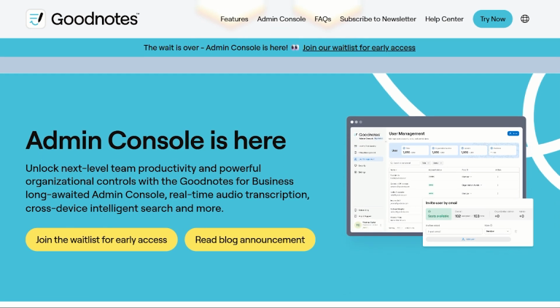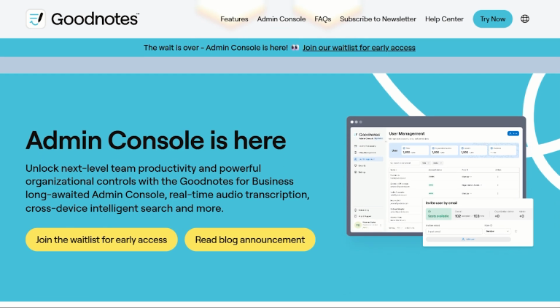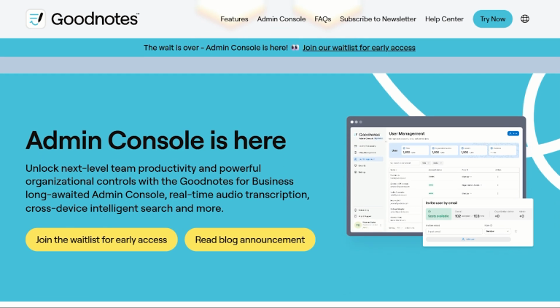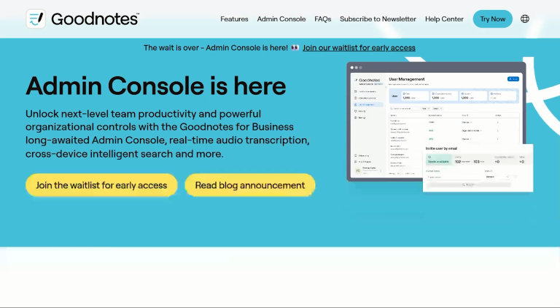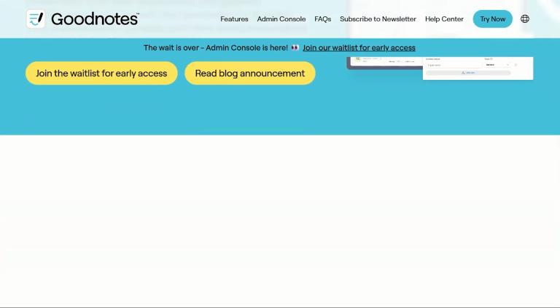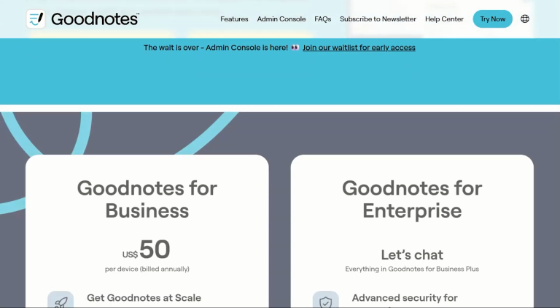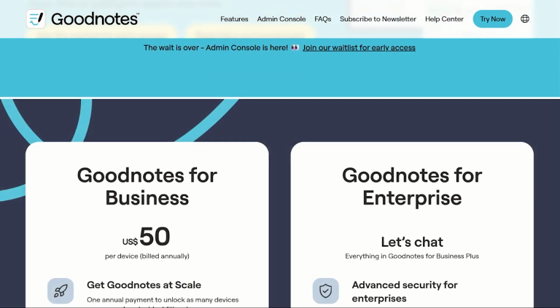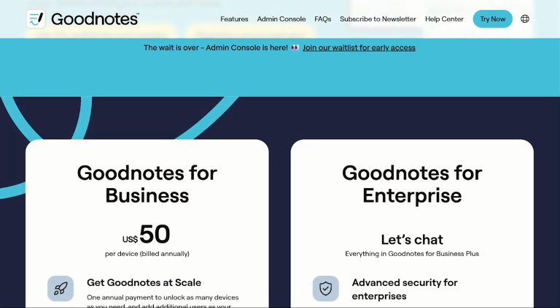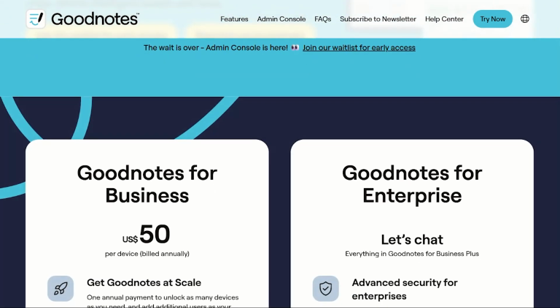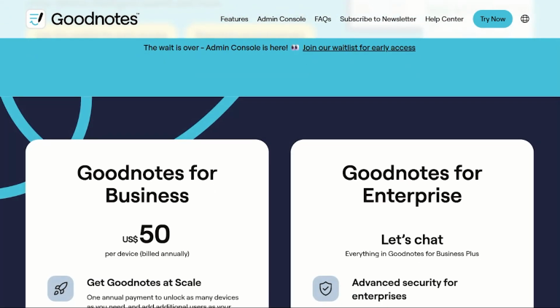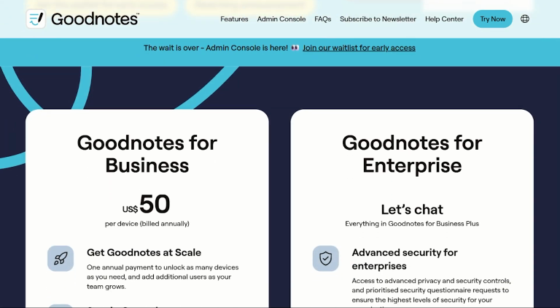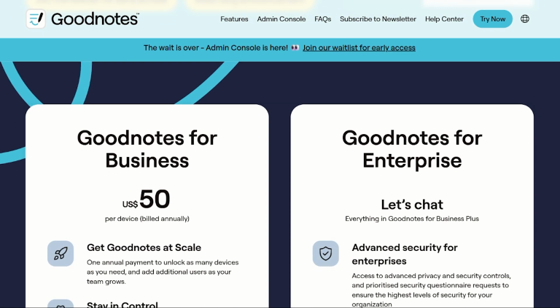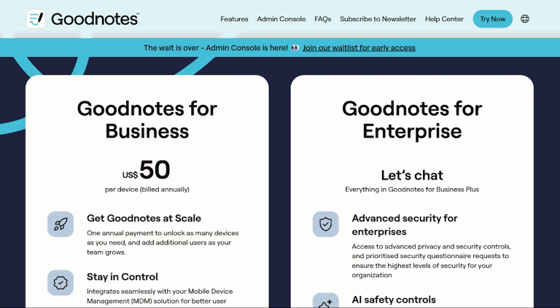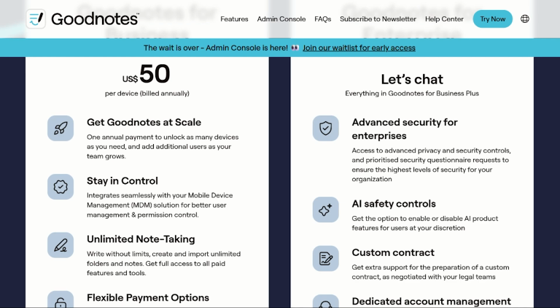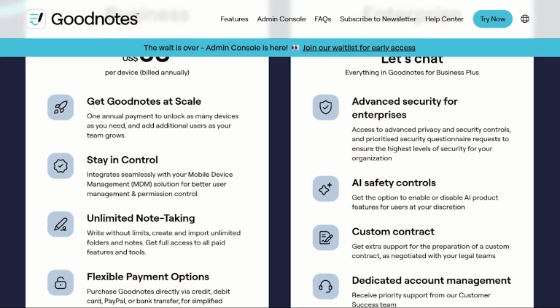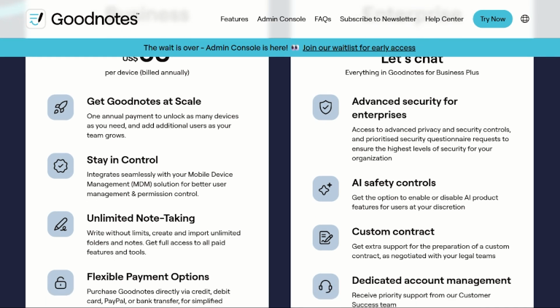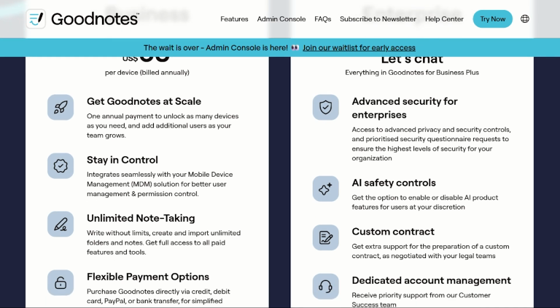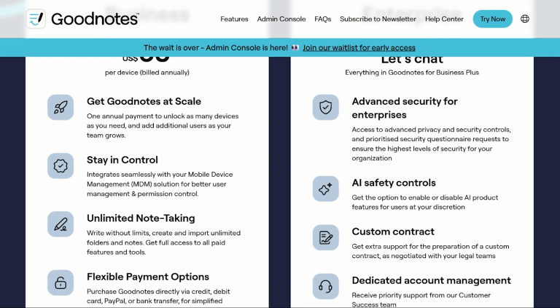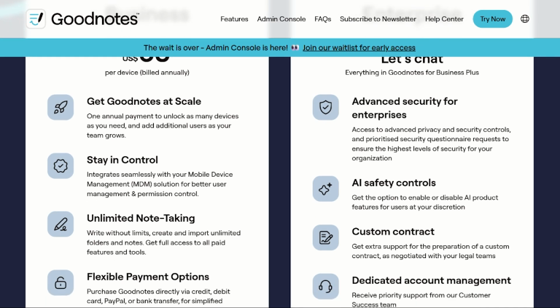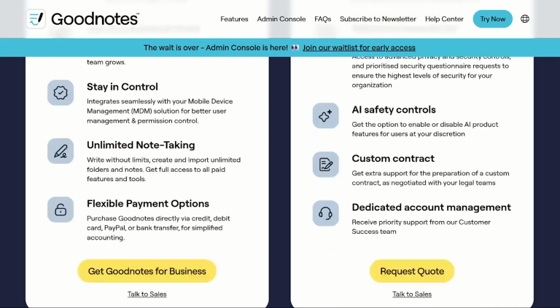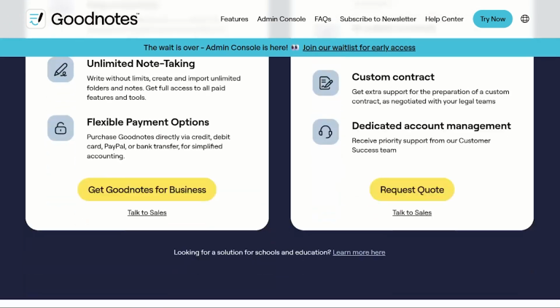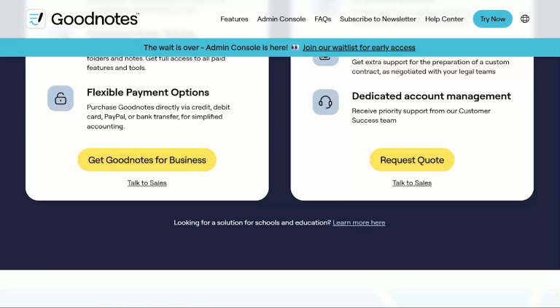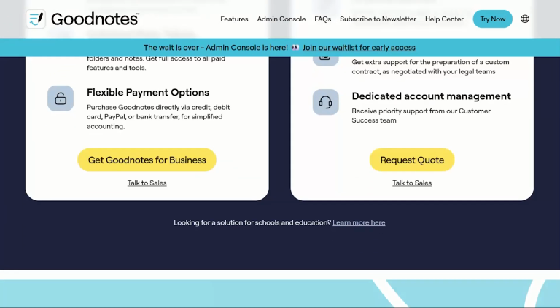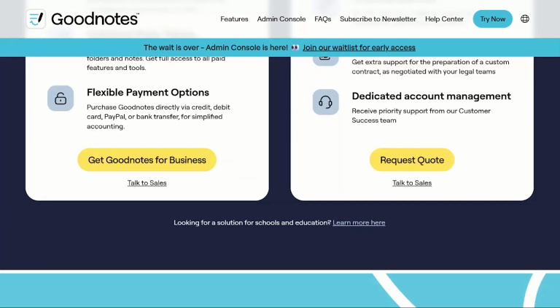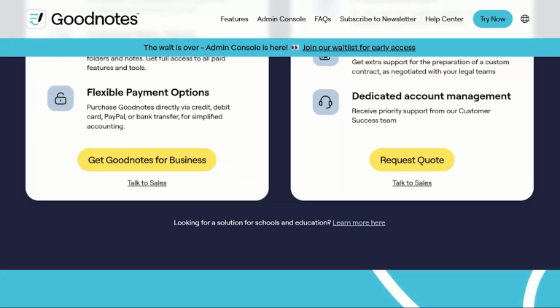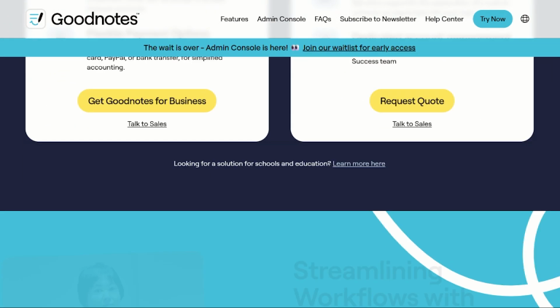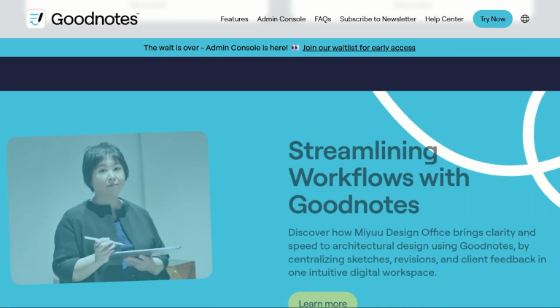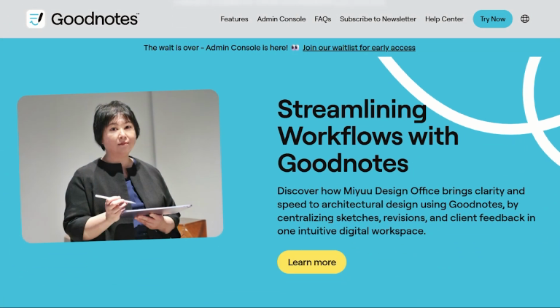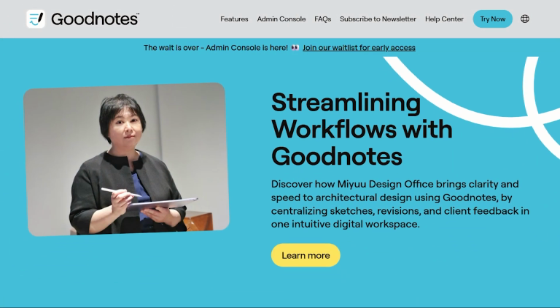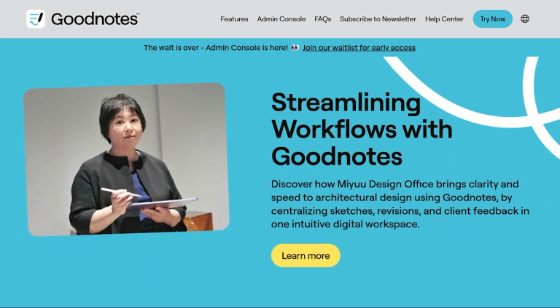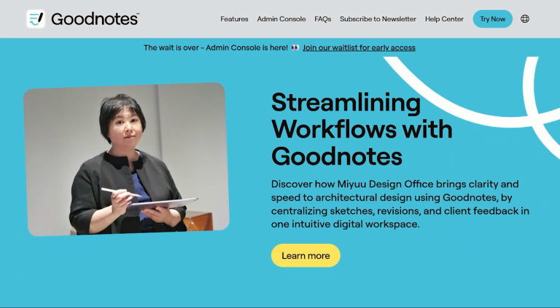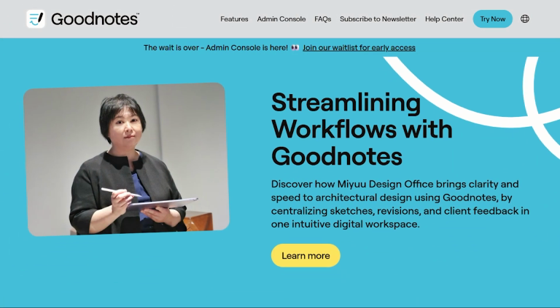If this saved you from subscription regret, perfect. I investigate productivity apps that promise digital paradise and deliver organized chaos.